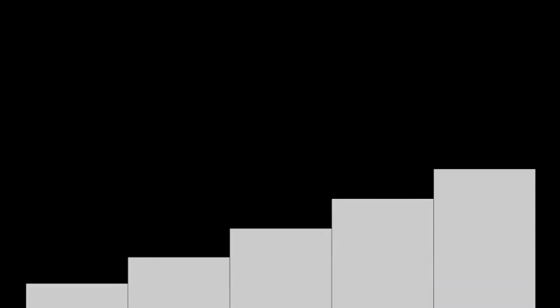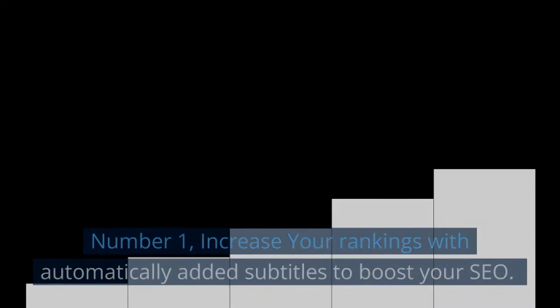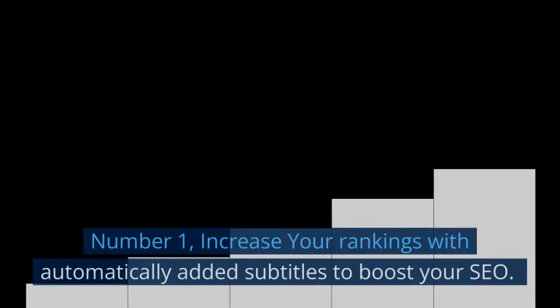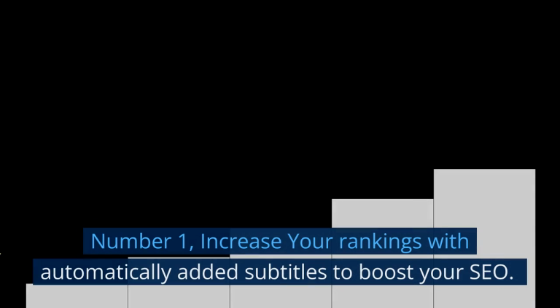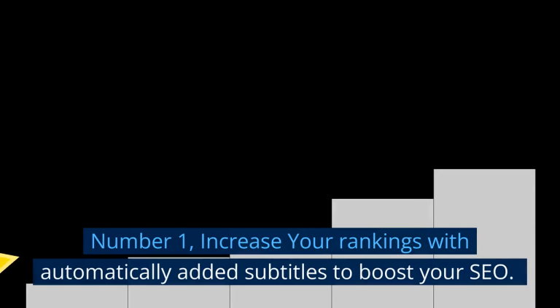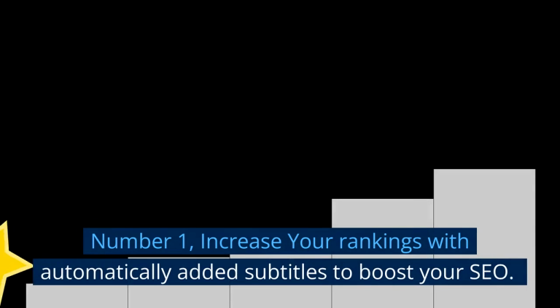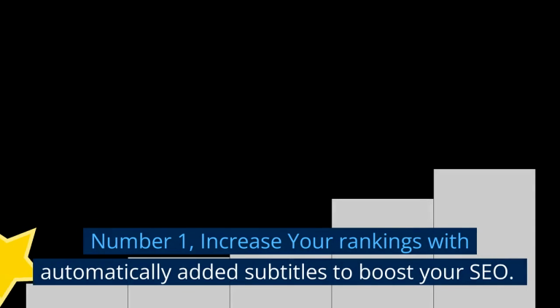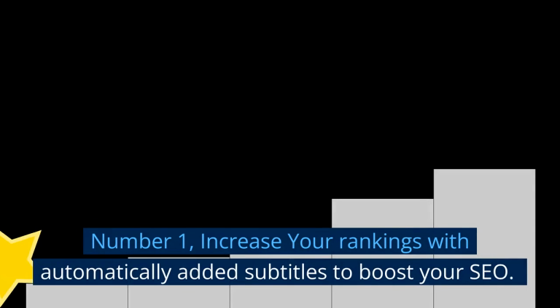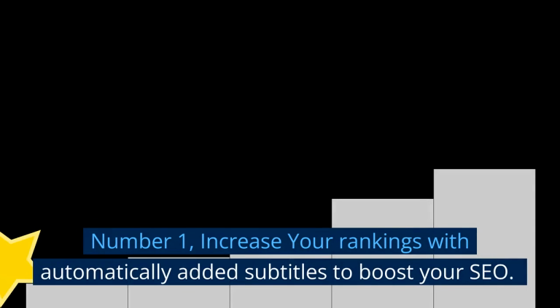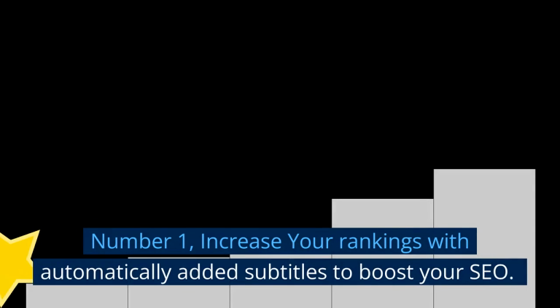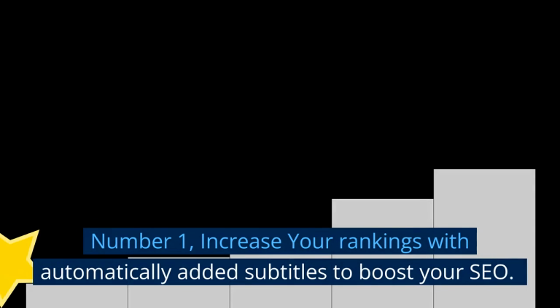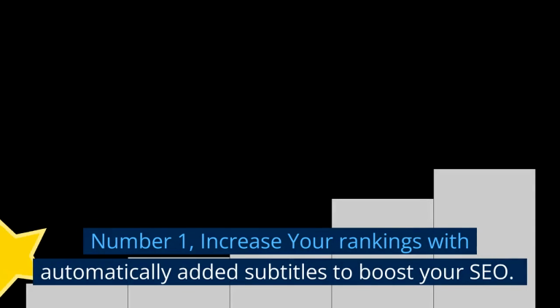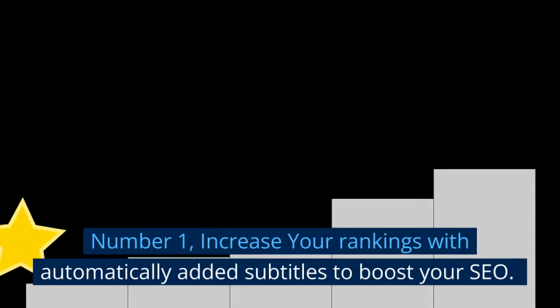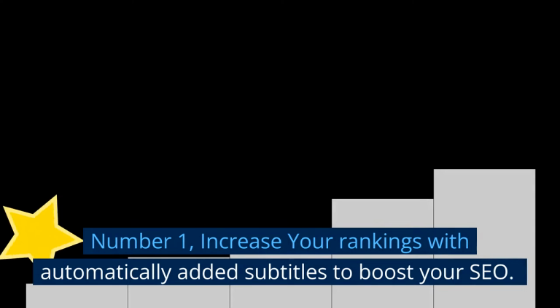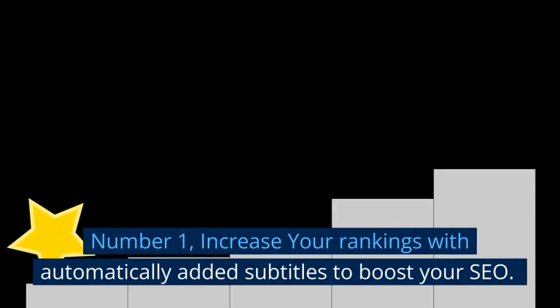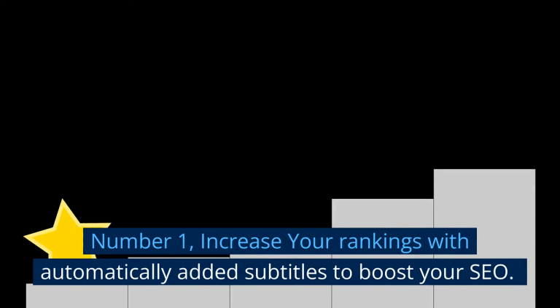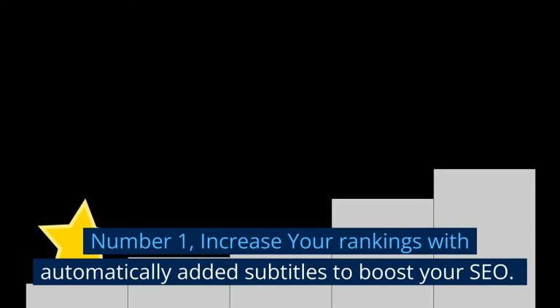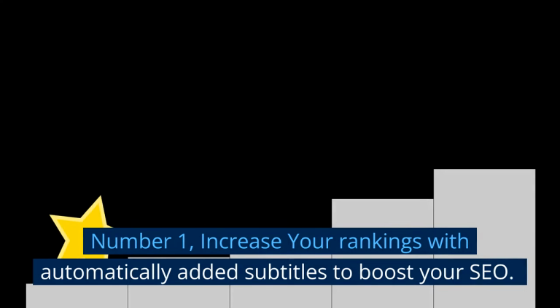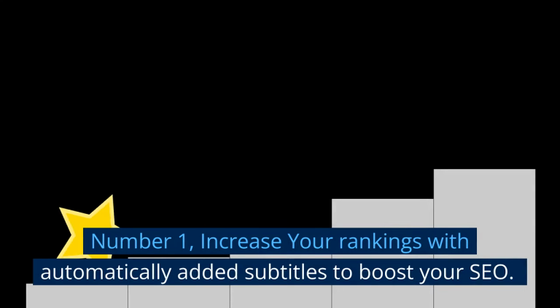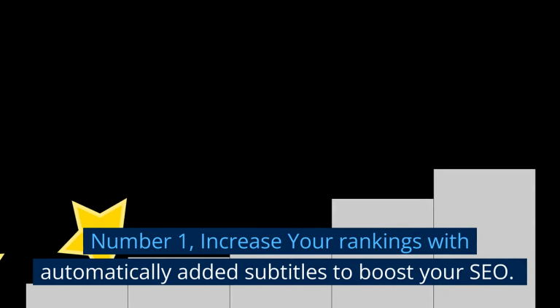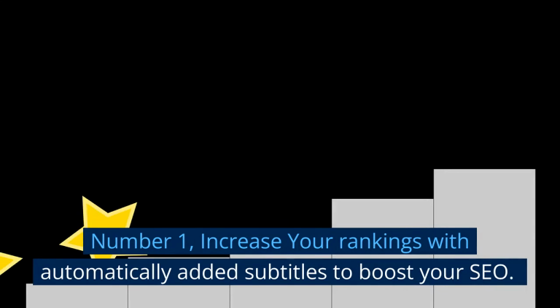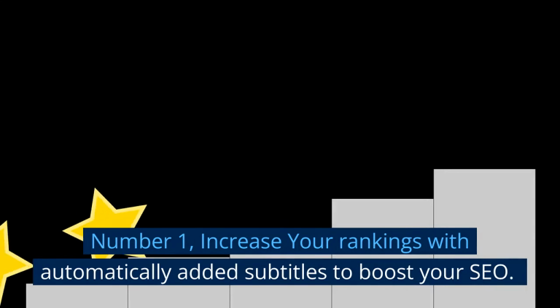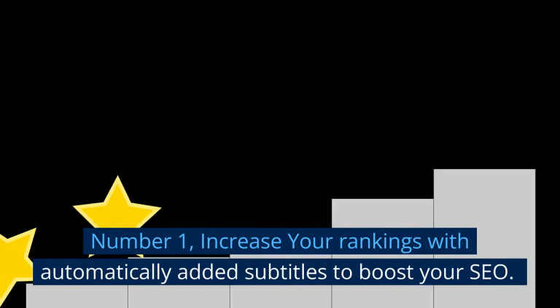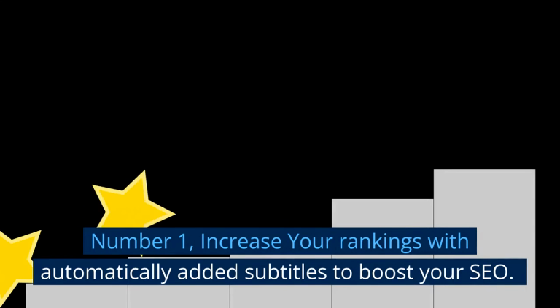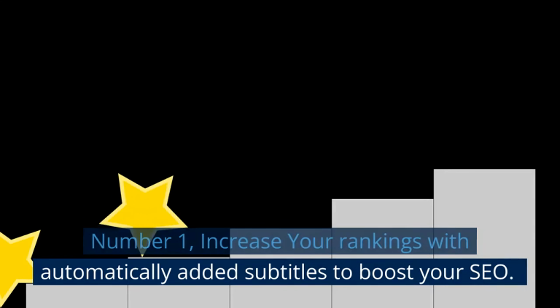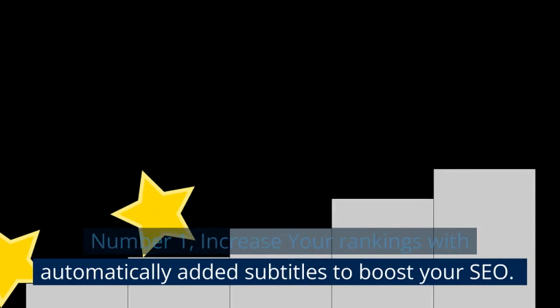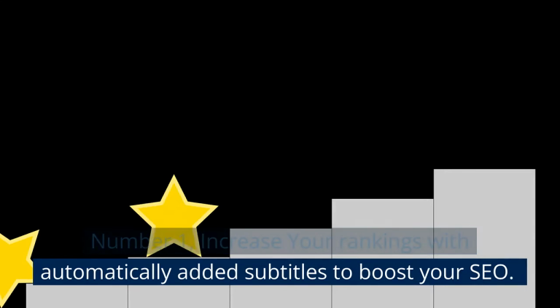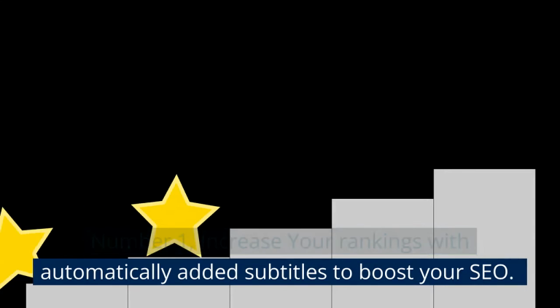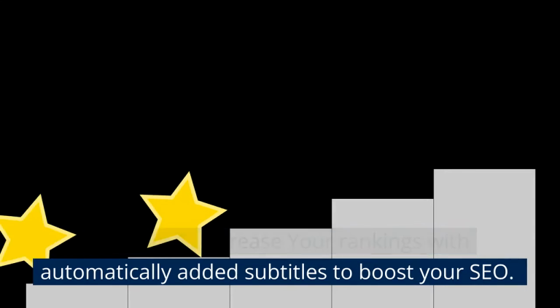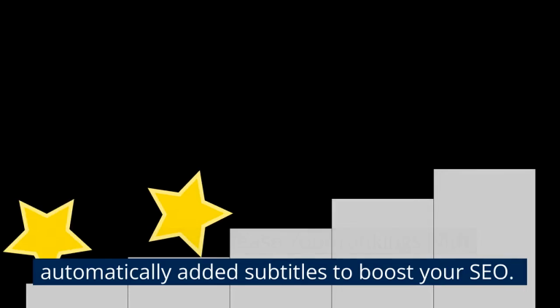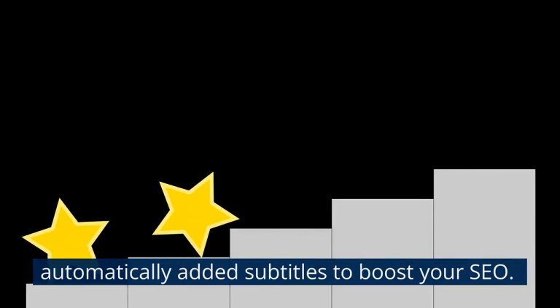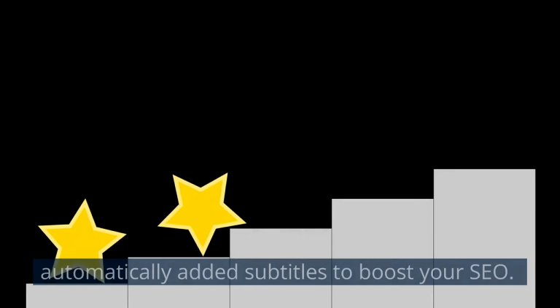Number 1: Increase your rankings with automatically added subtitles to boost your SEO.